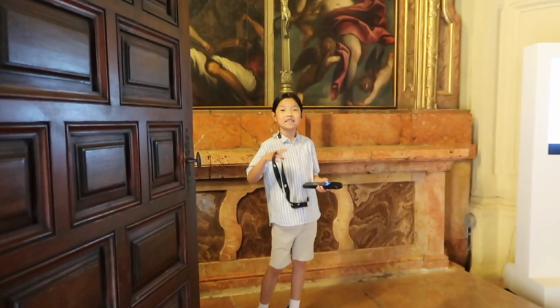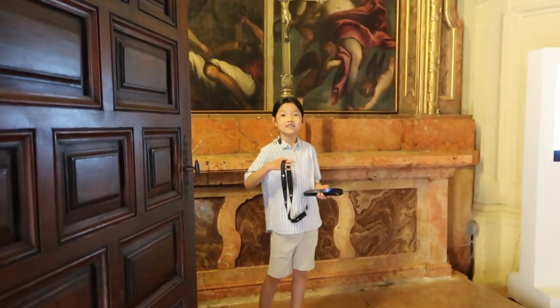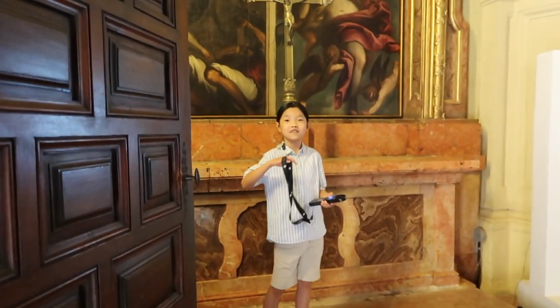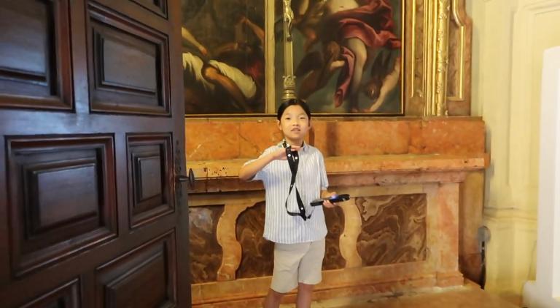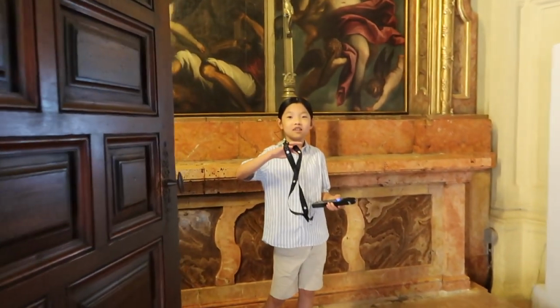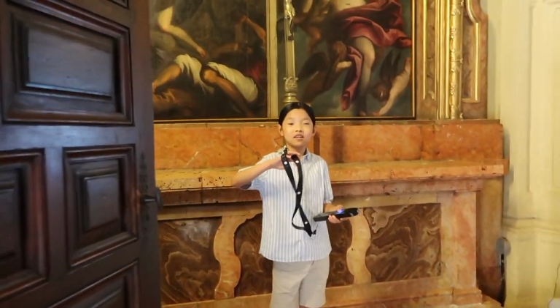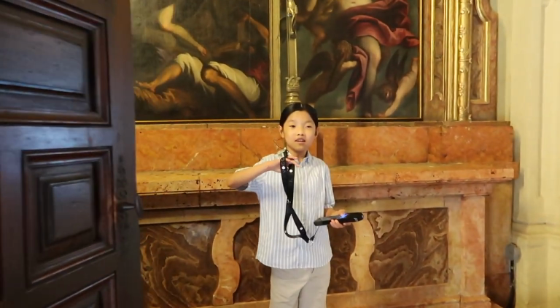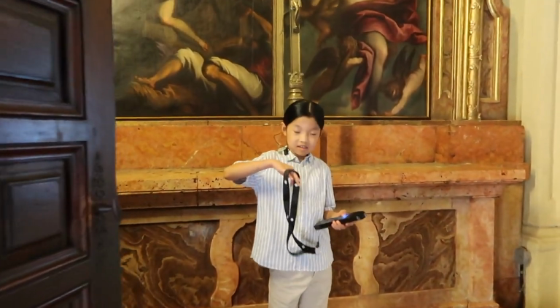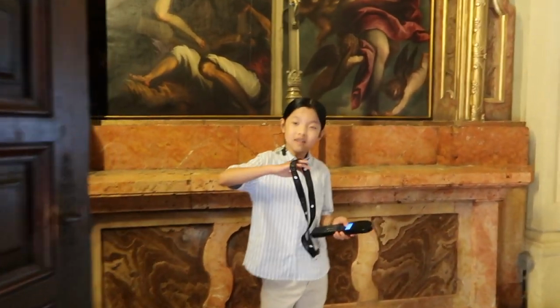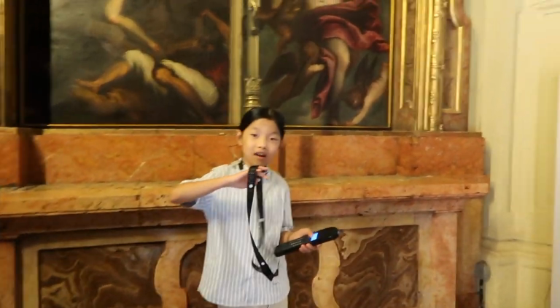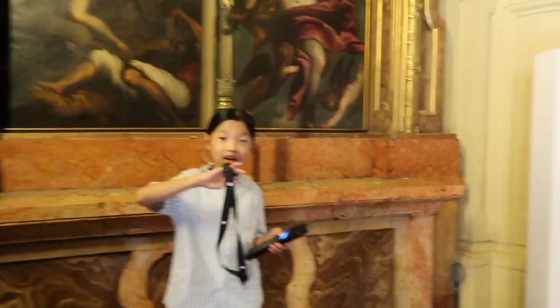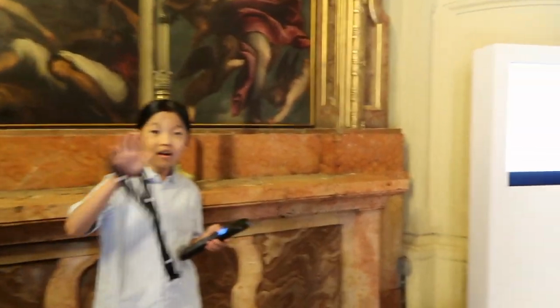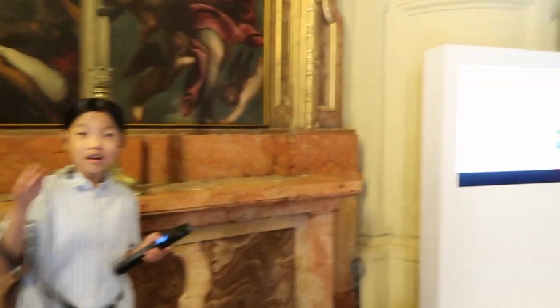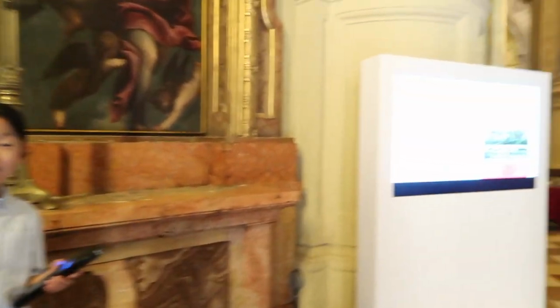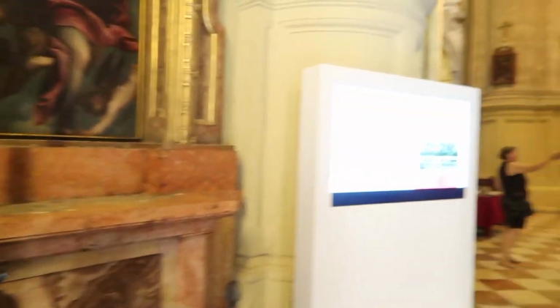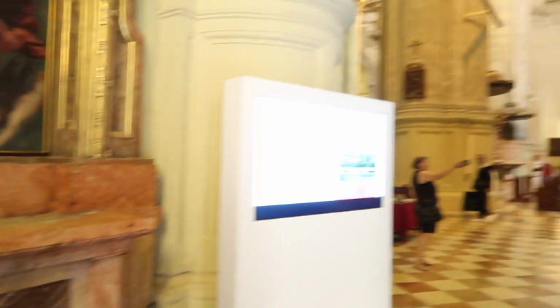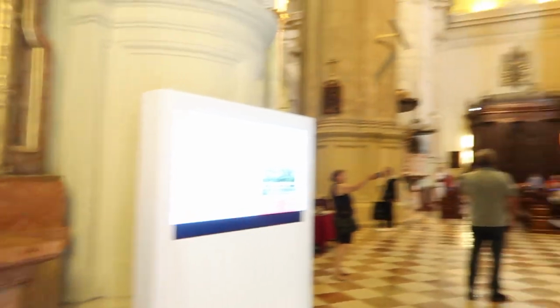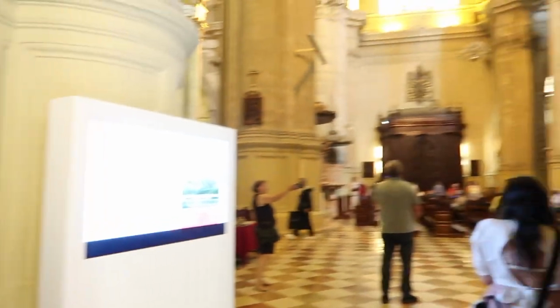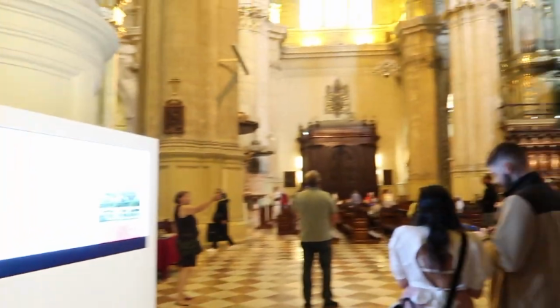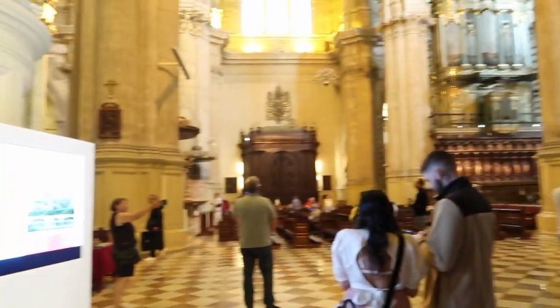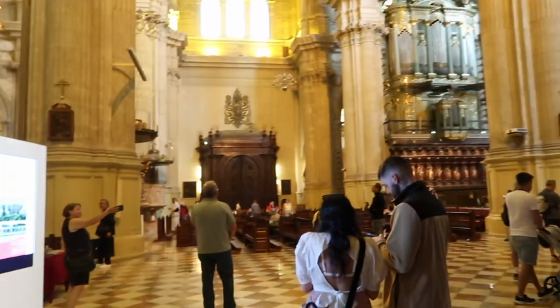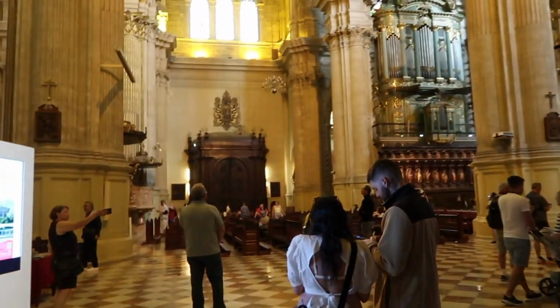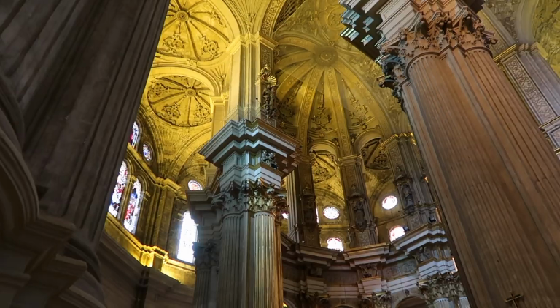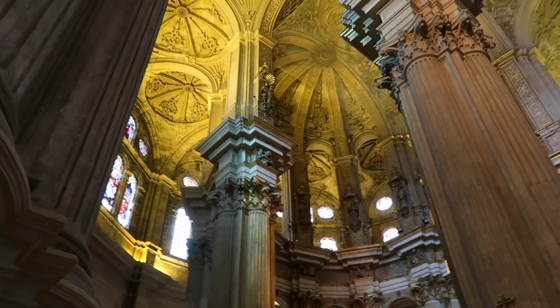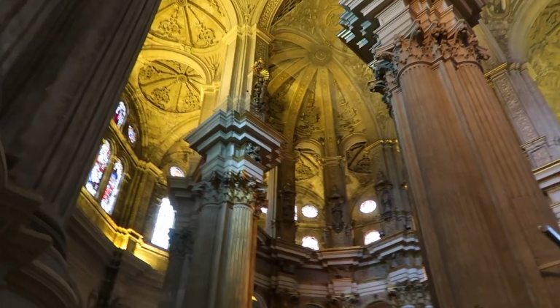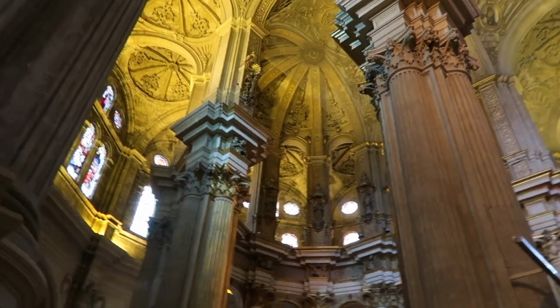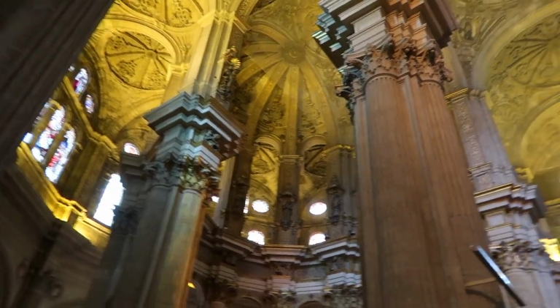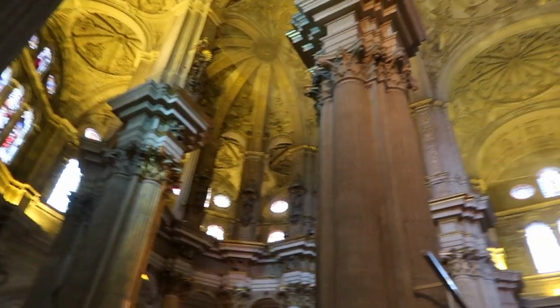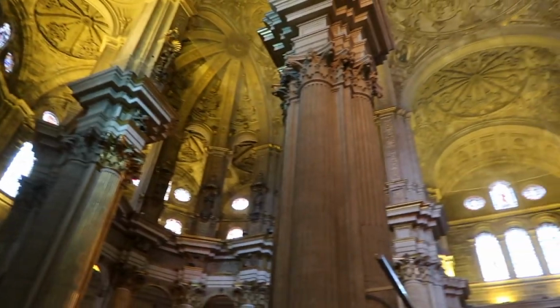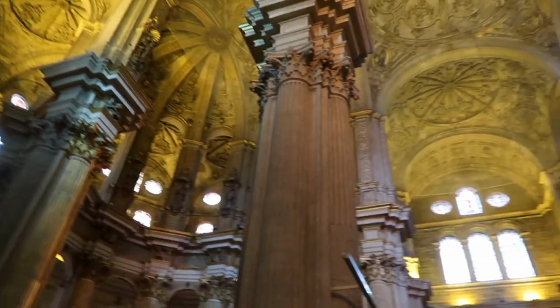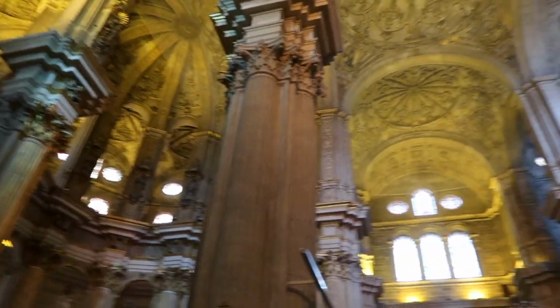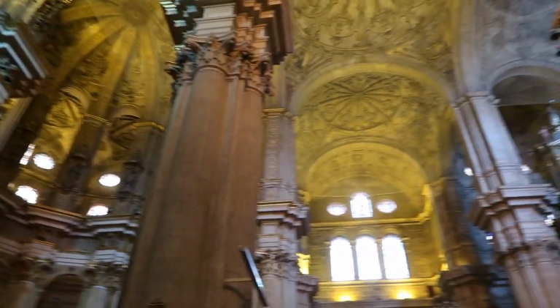You ready? Oh my gosh, this is amazing y'all!